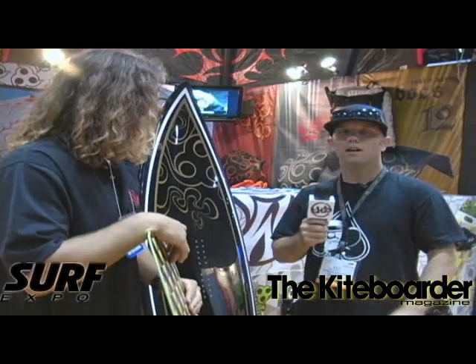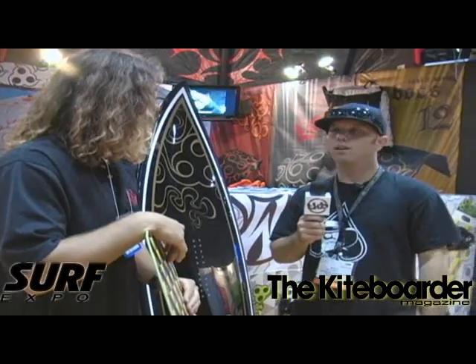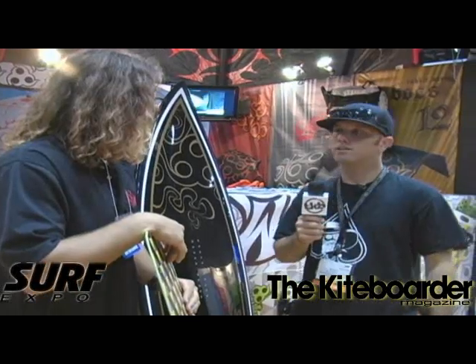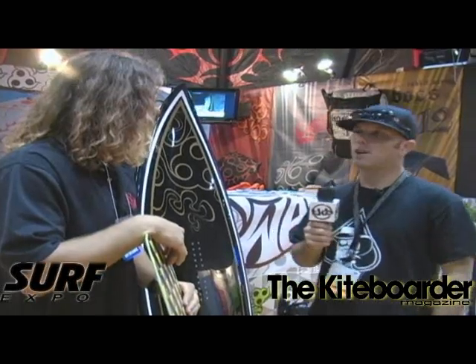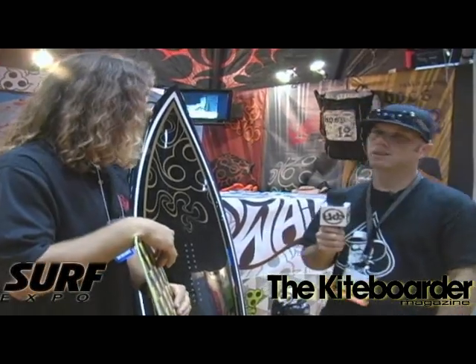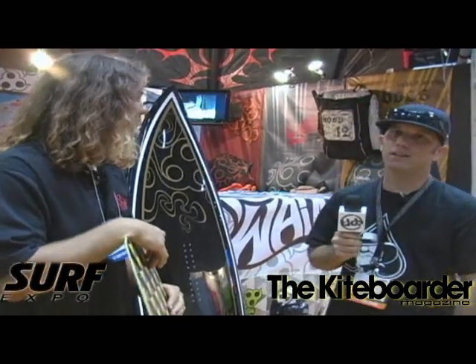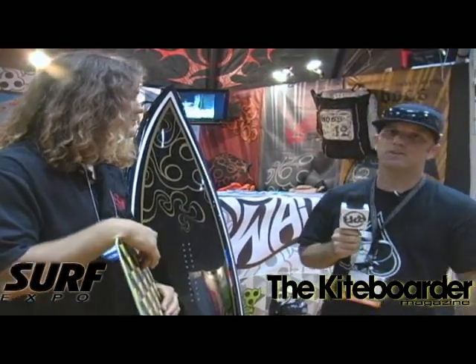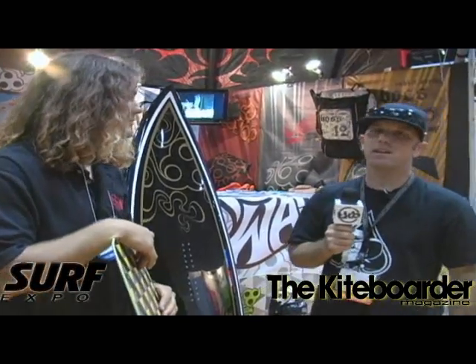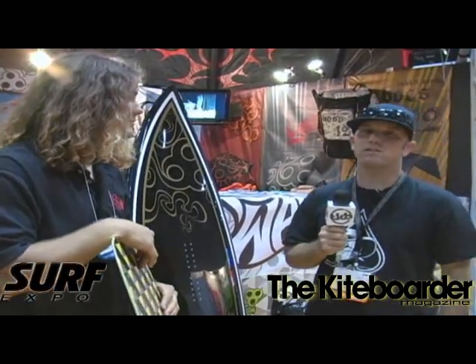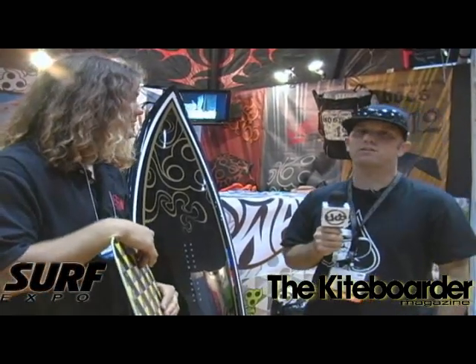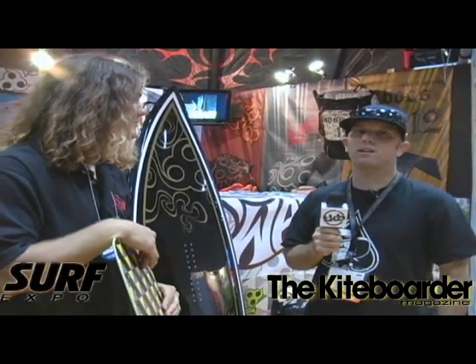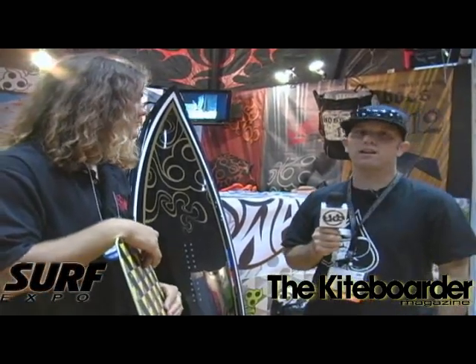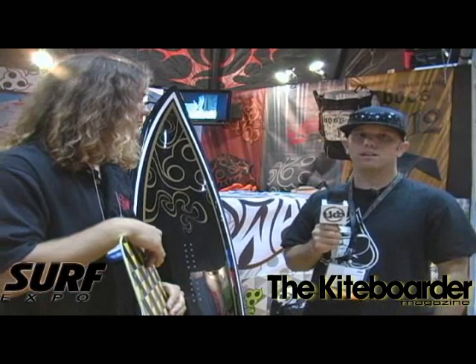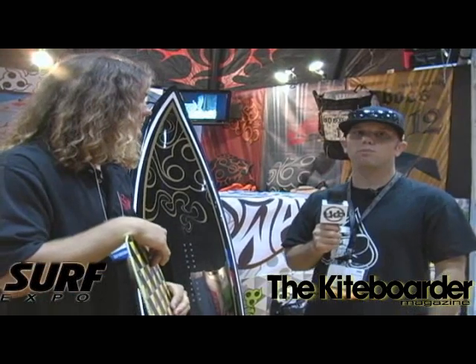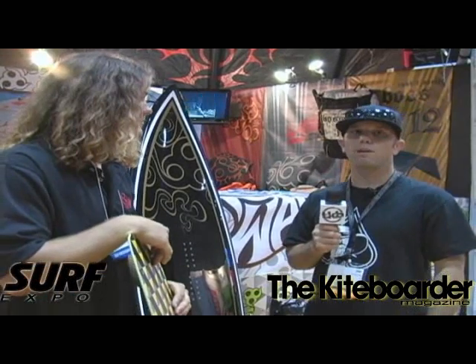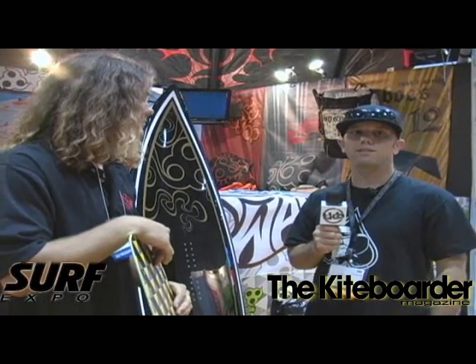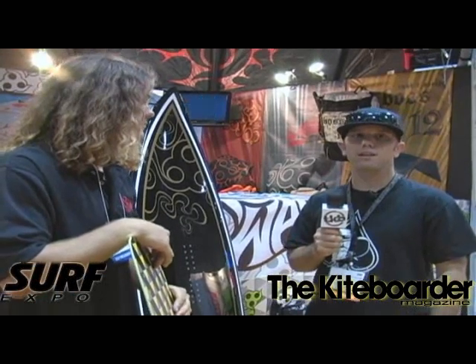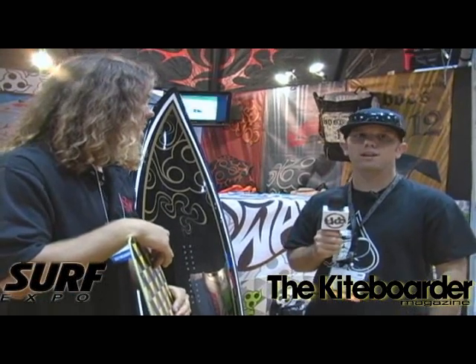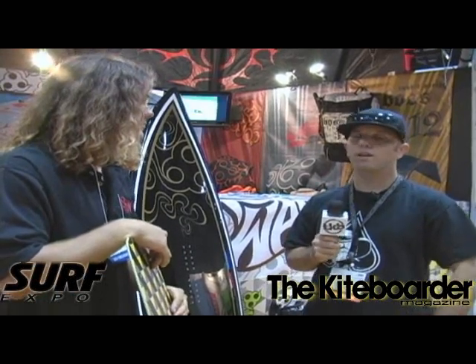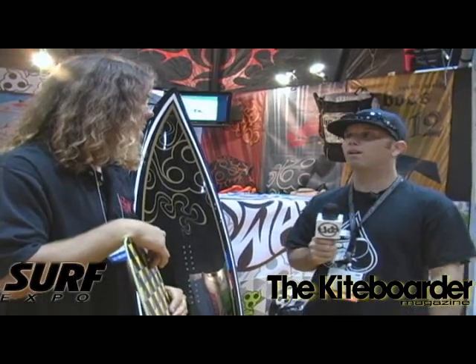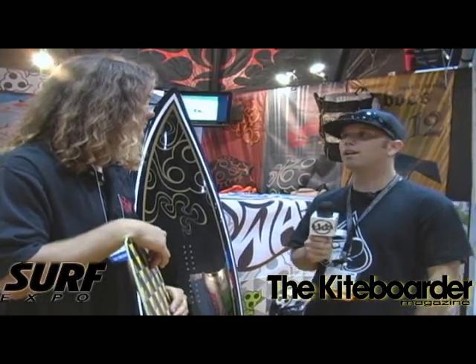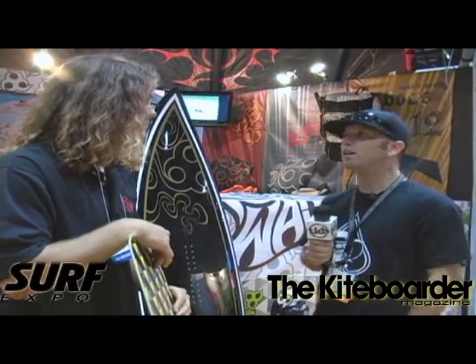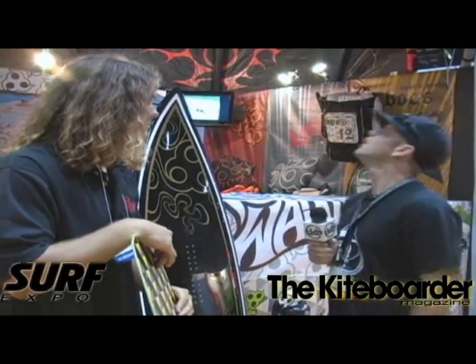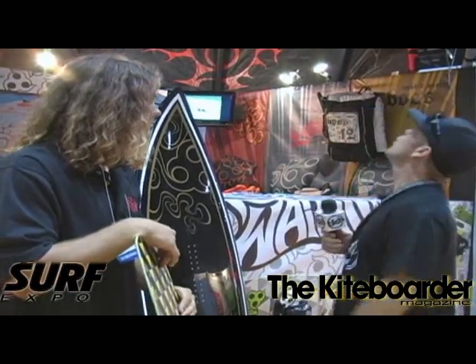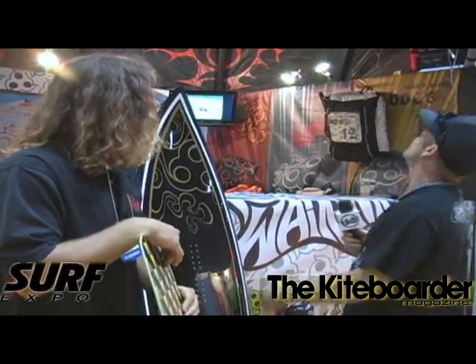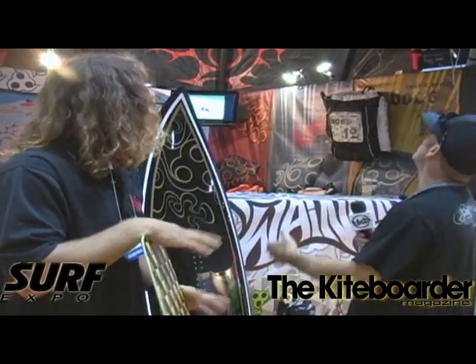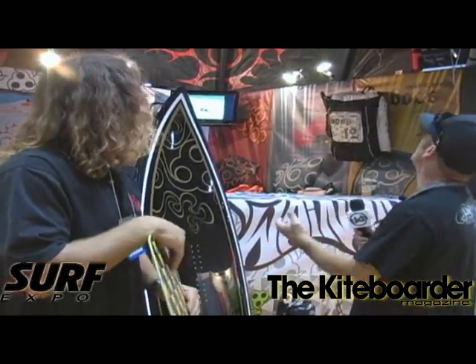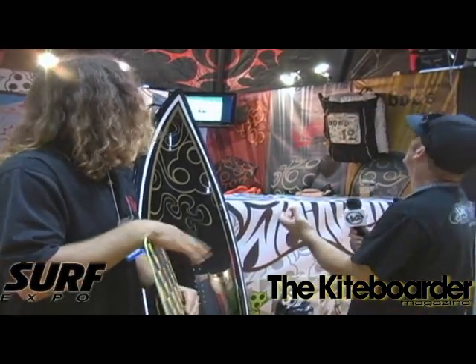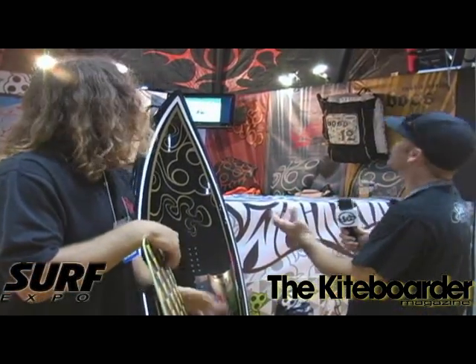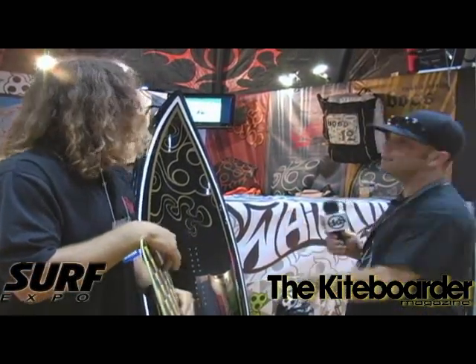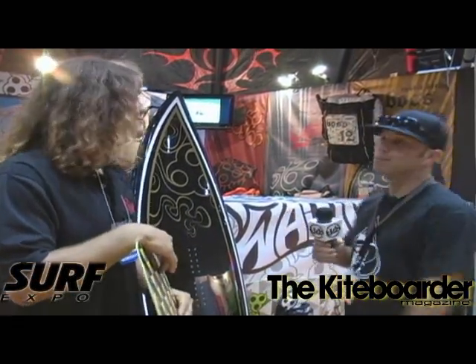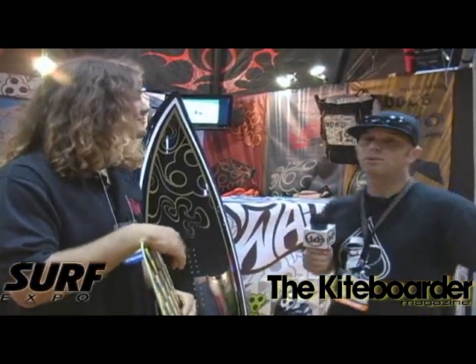Hello, this is Ryan Ricatelli with ASnews.net and the Kite Porter Magazine, and we are in Wayman Hawaii's booth.